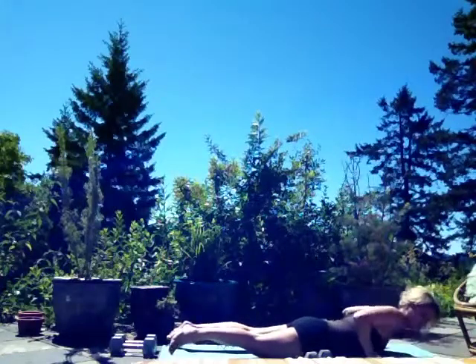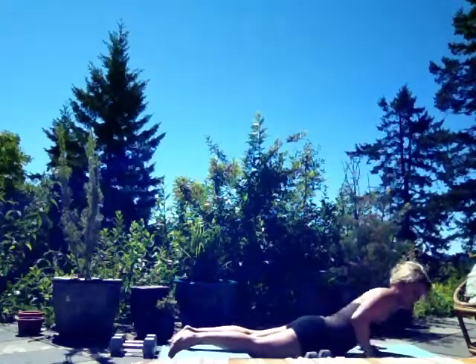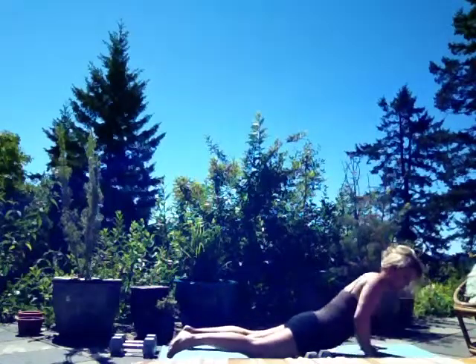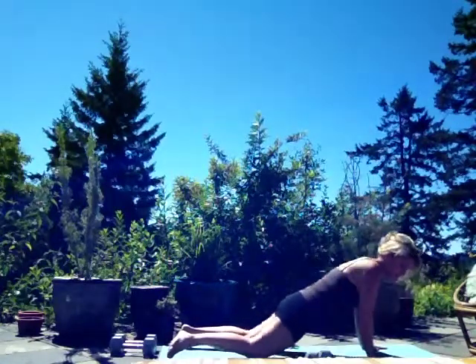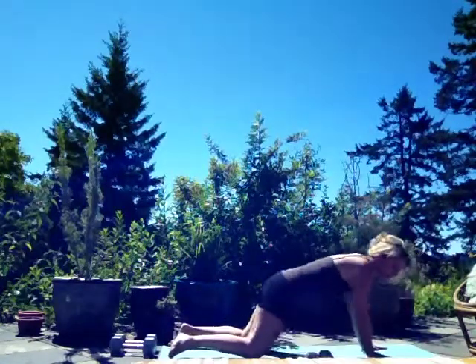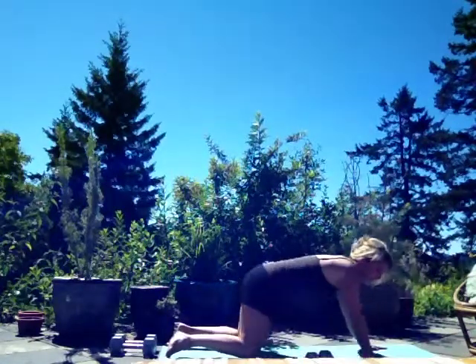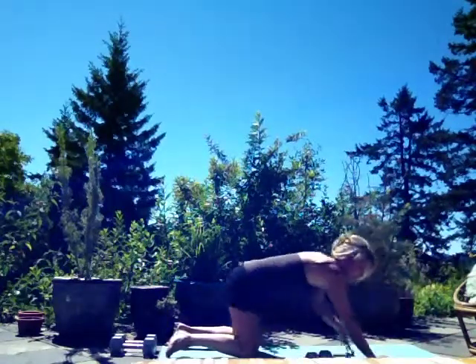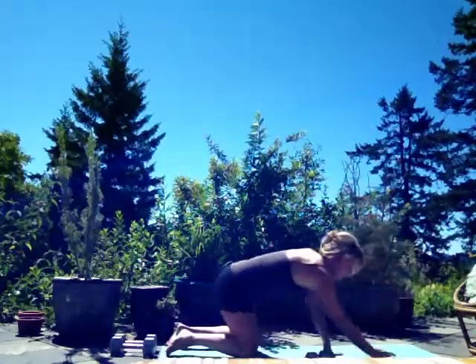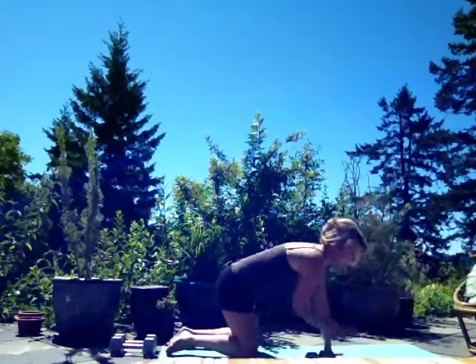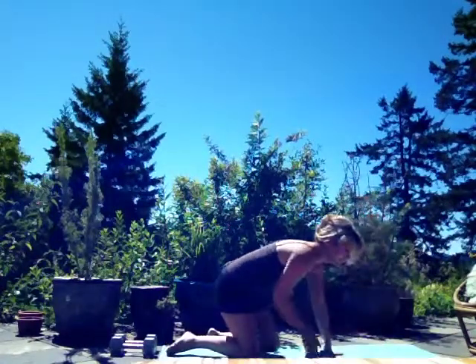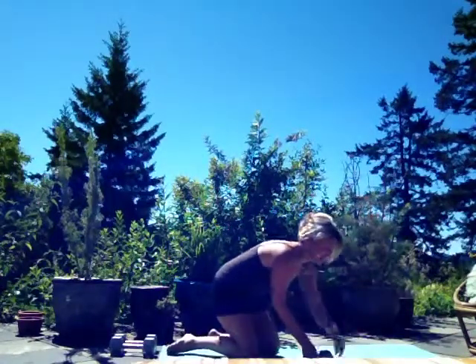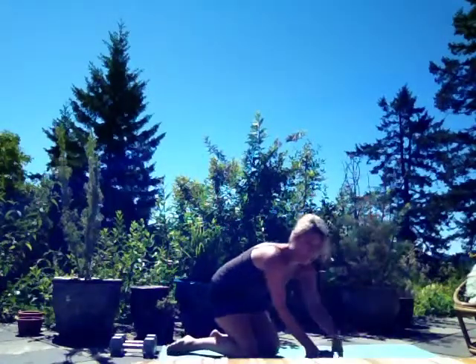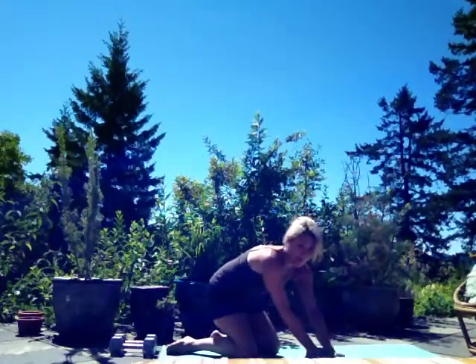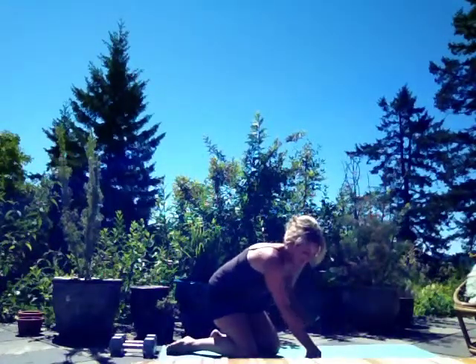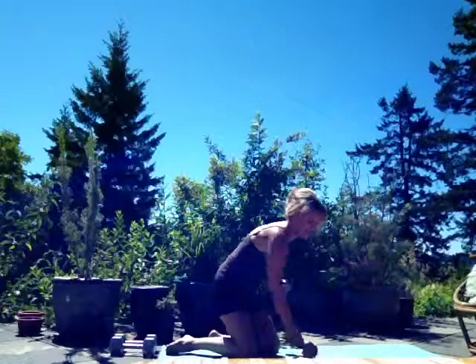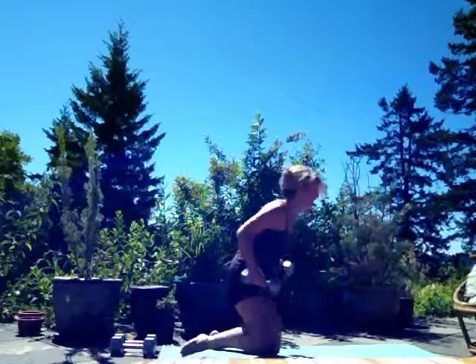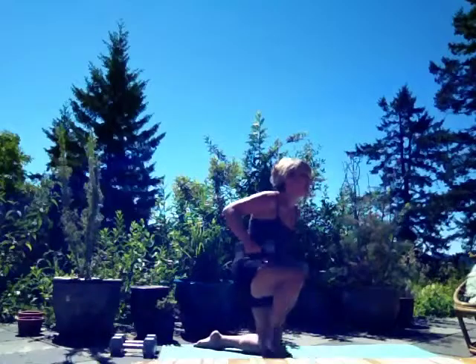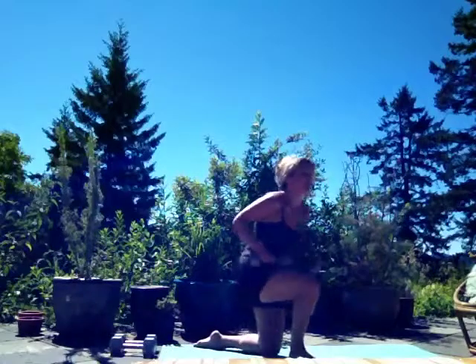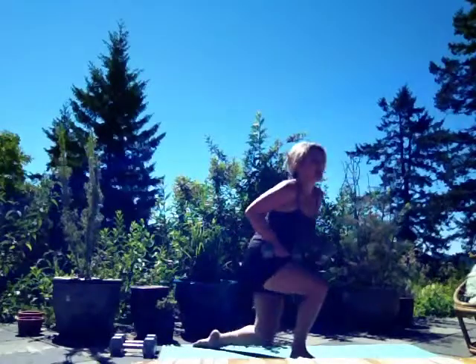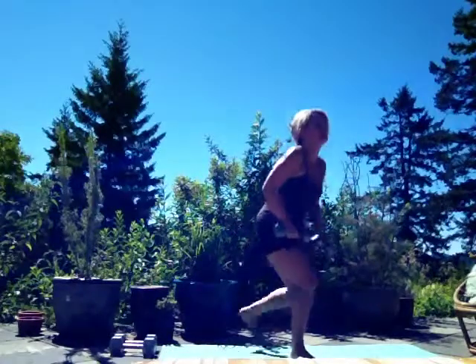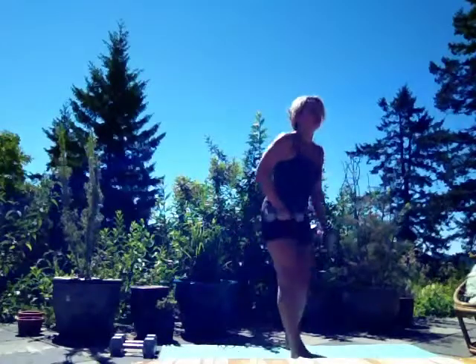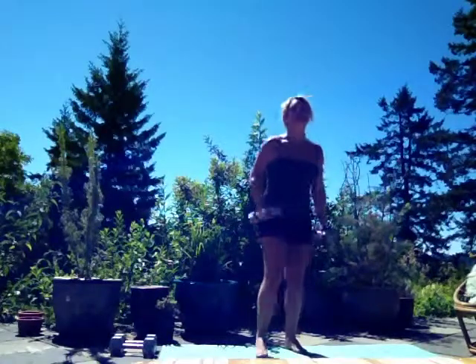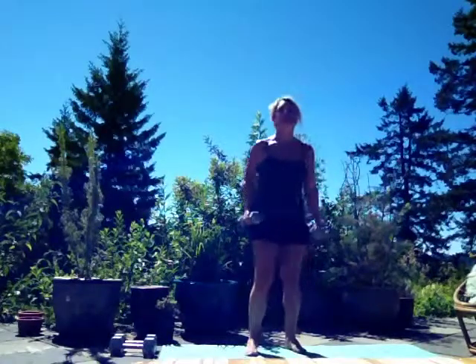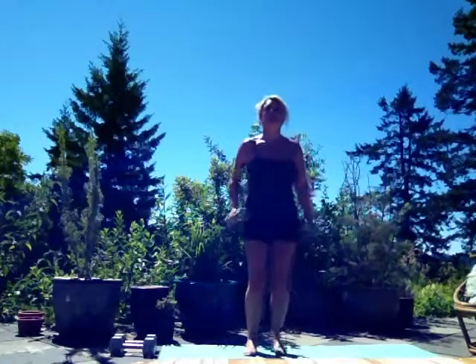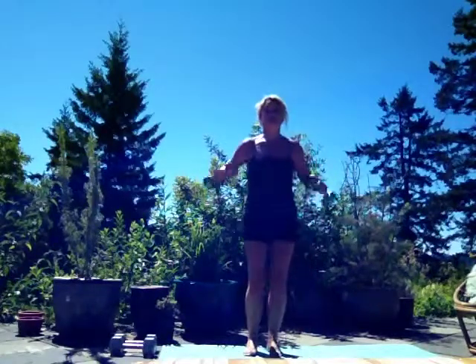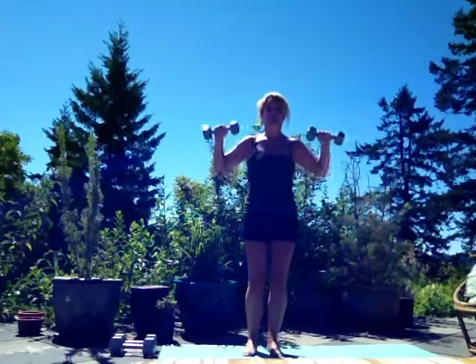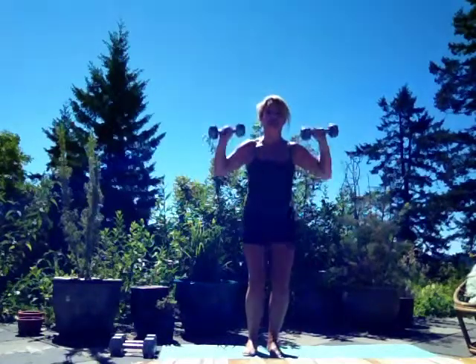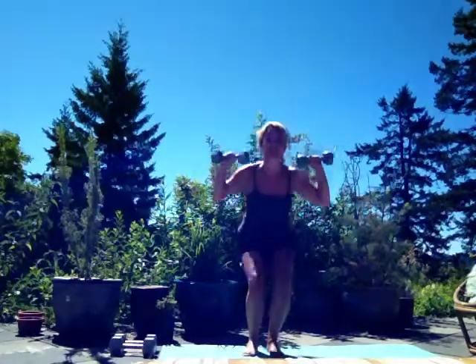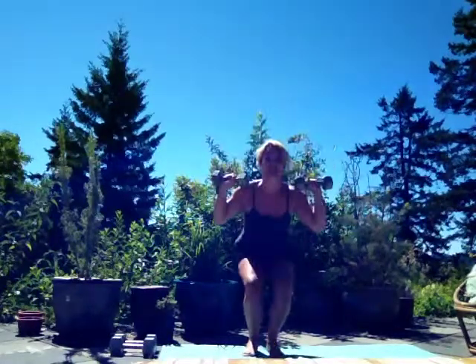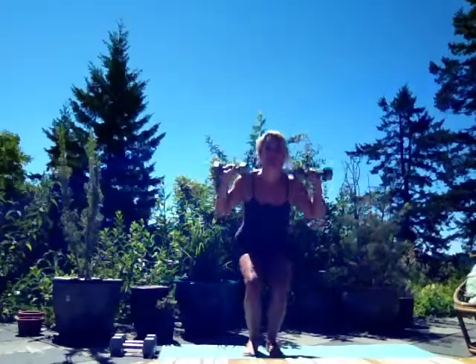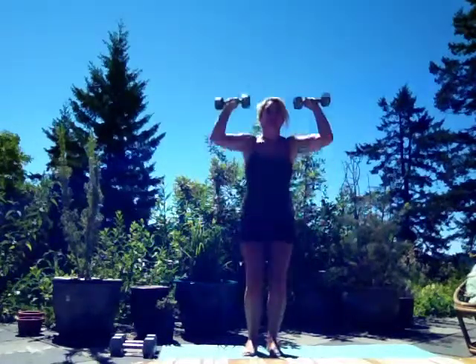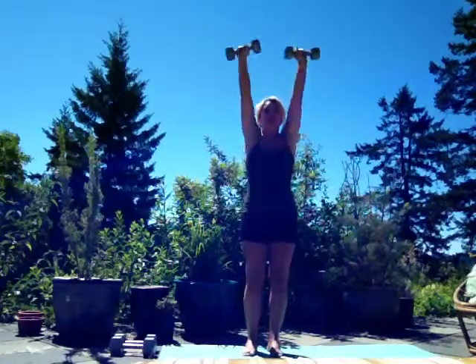Then 50 thrusters — oh boy. Get back up, get a squat, push.